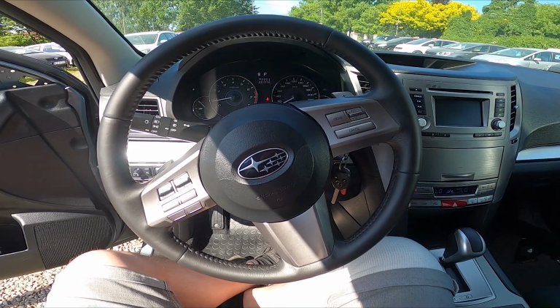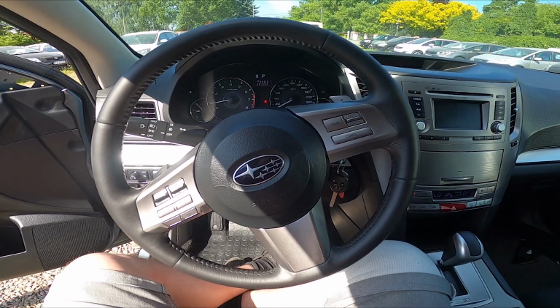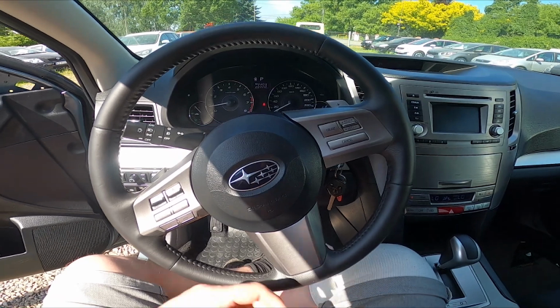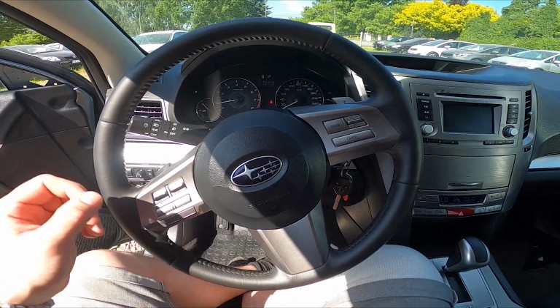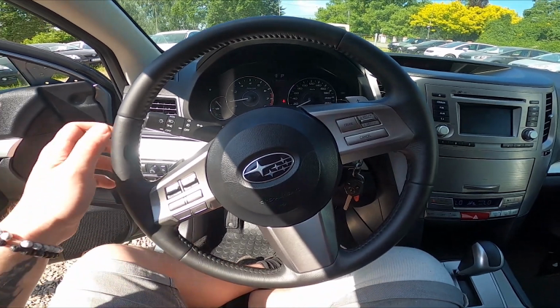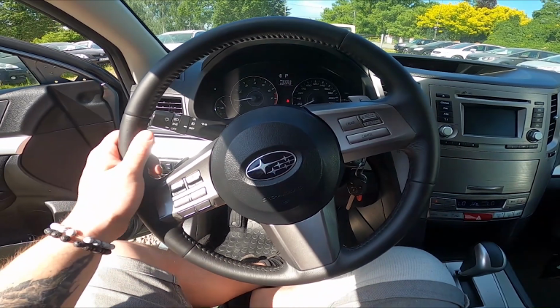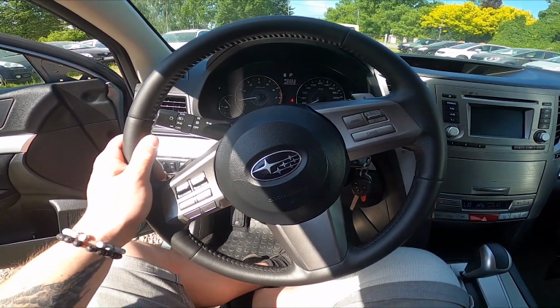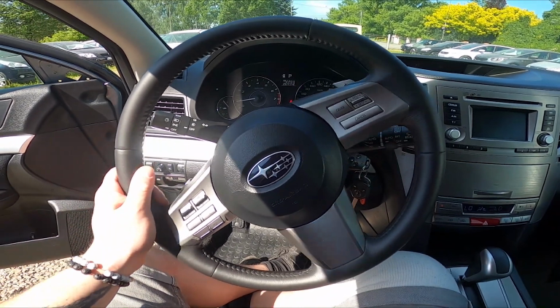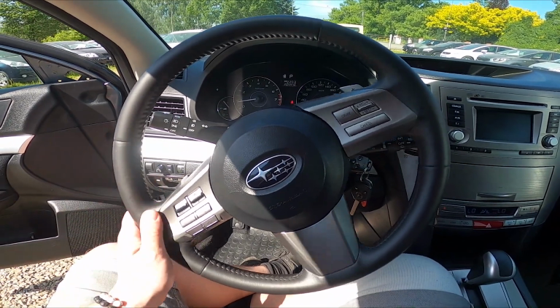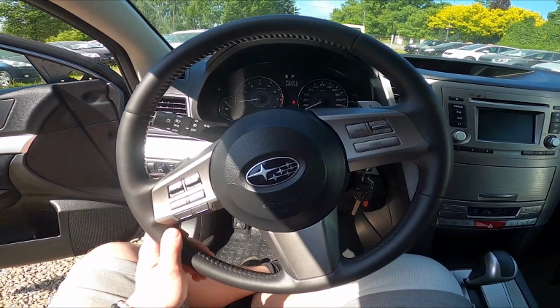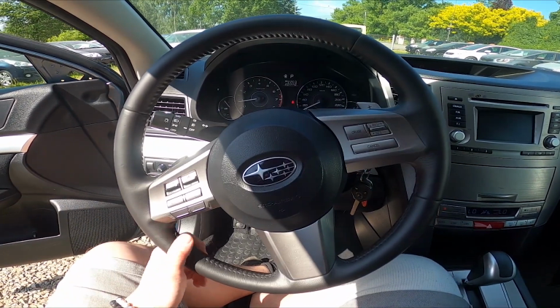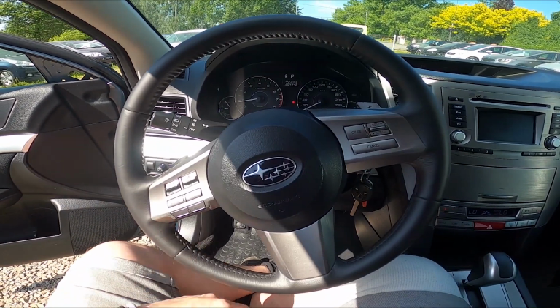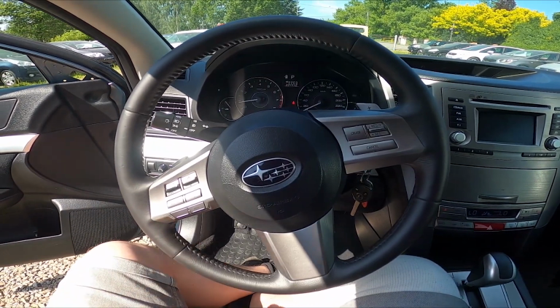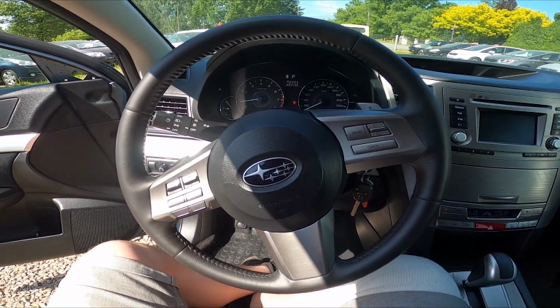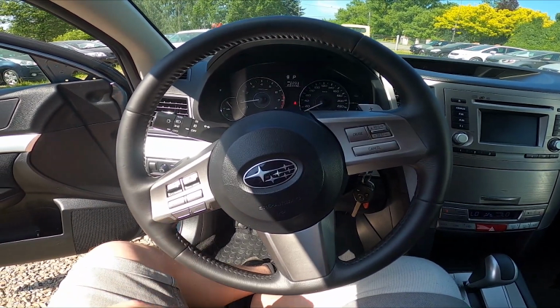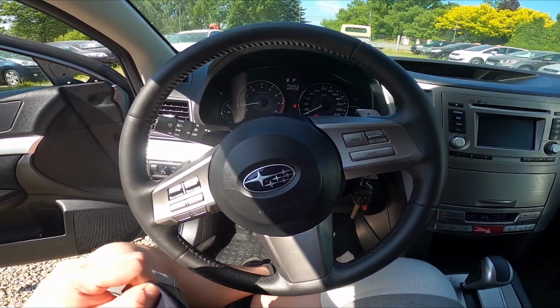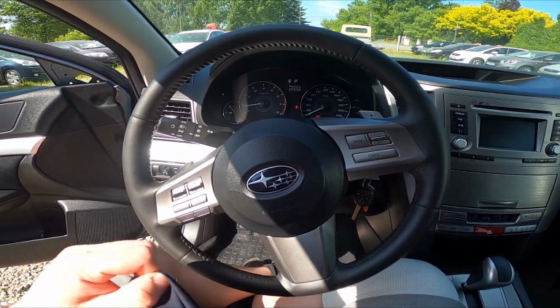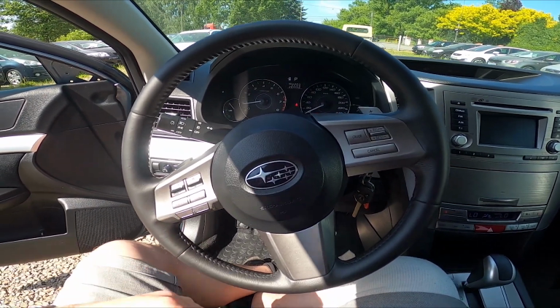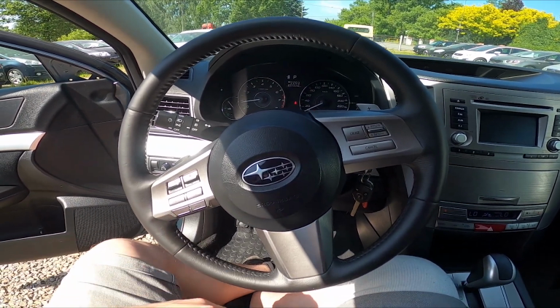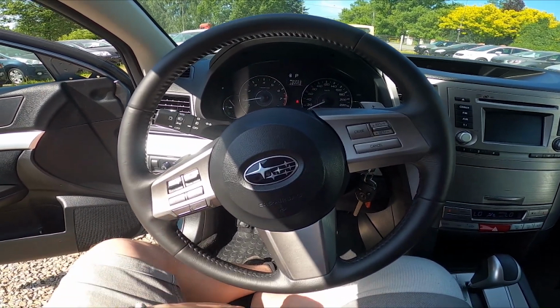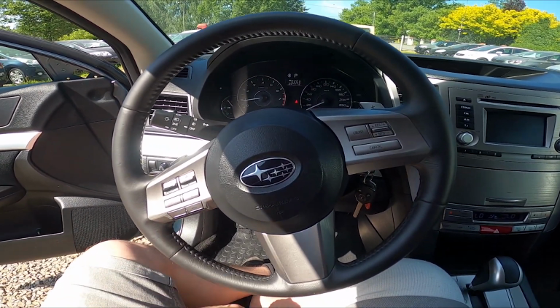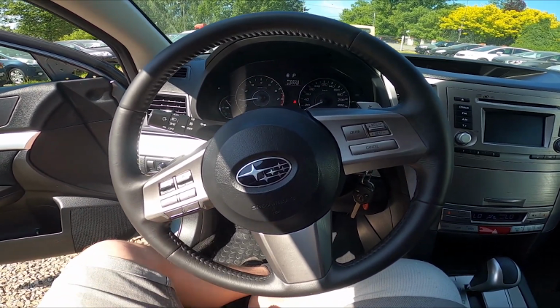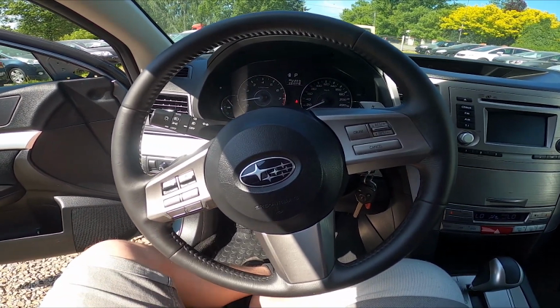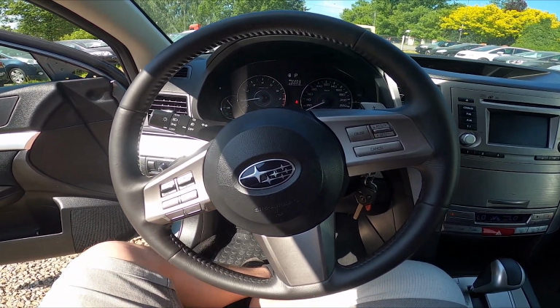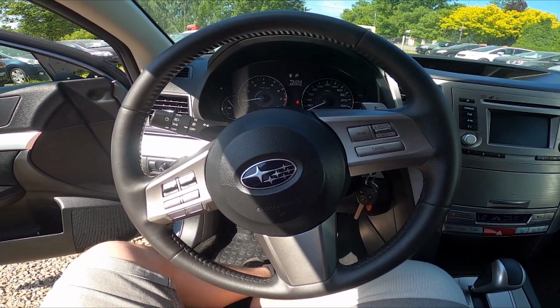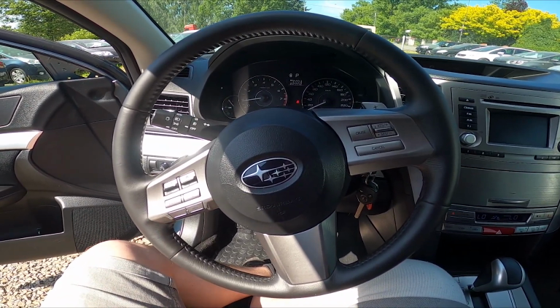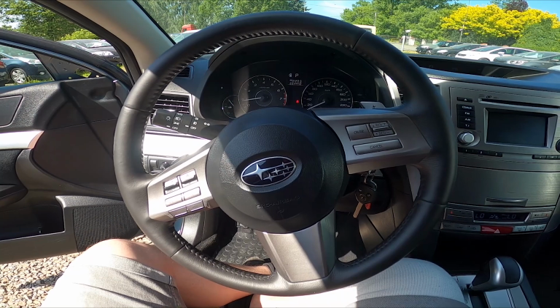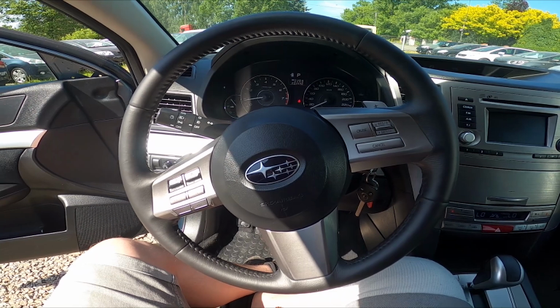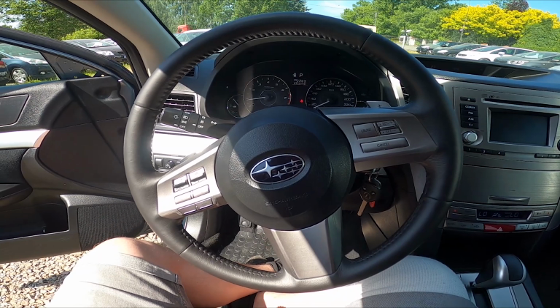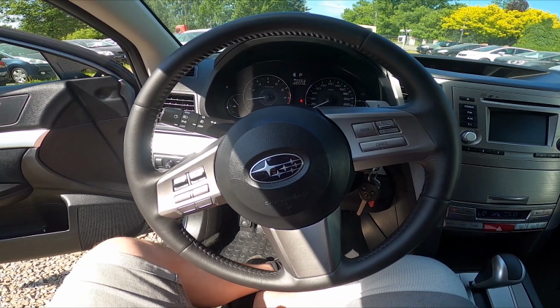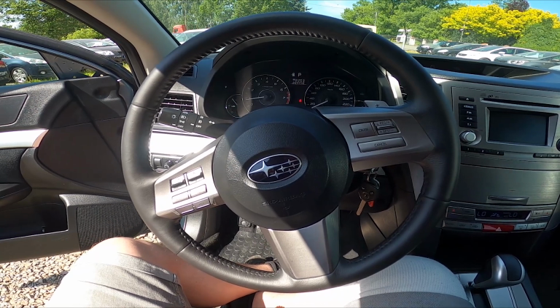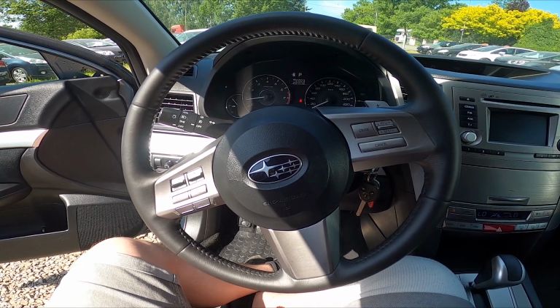Hello, today I'm in a Subaru Legacy. In this video I'll show you how to enable and disable dipped beam.